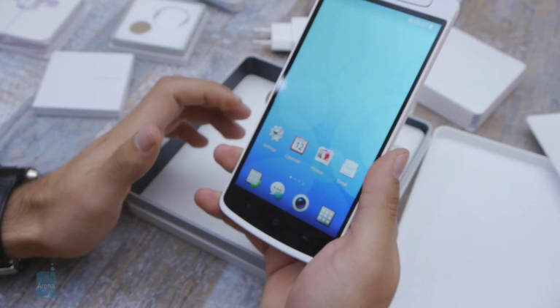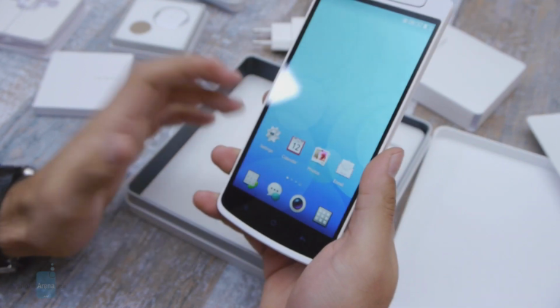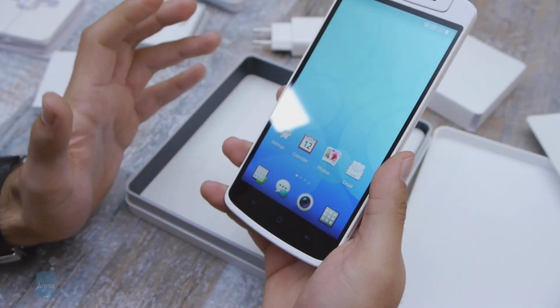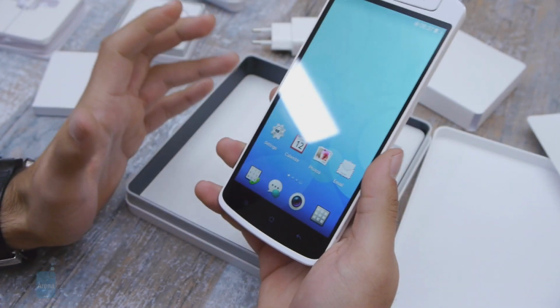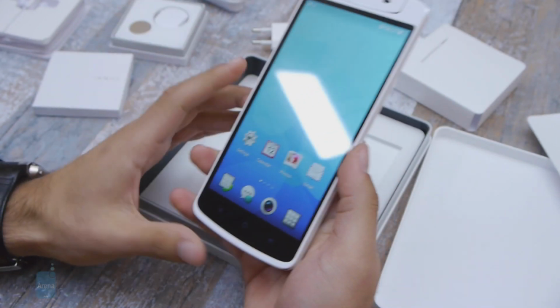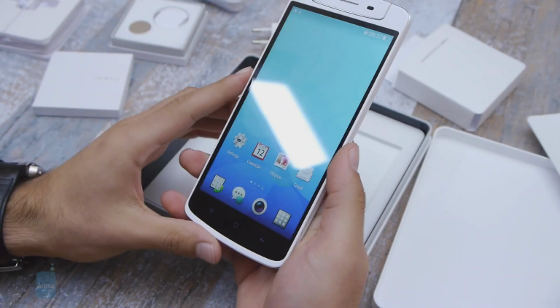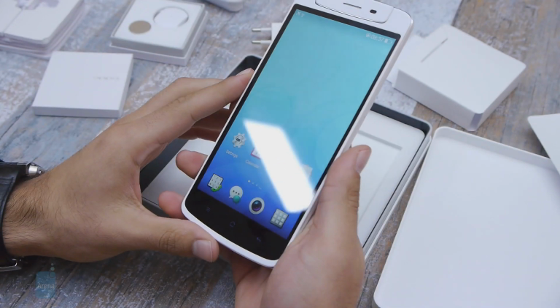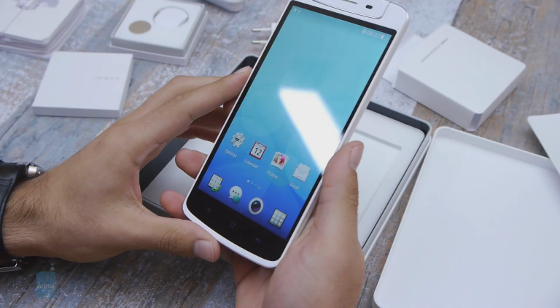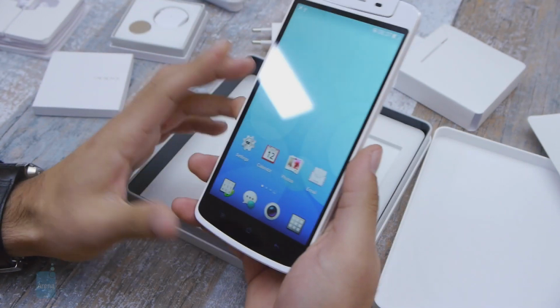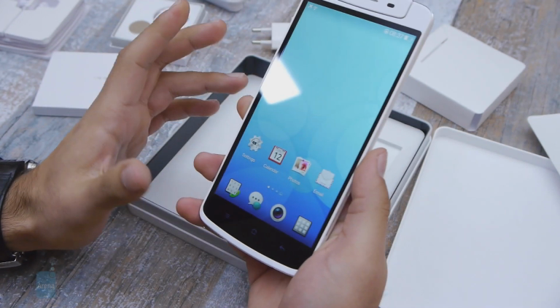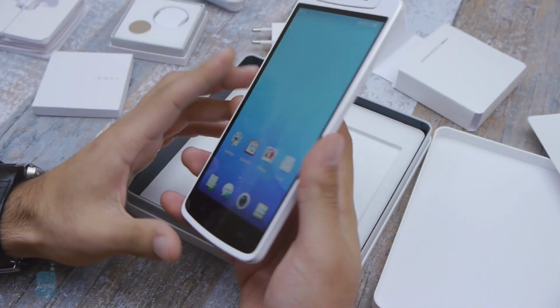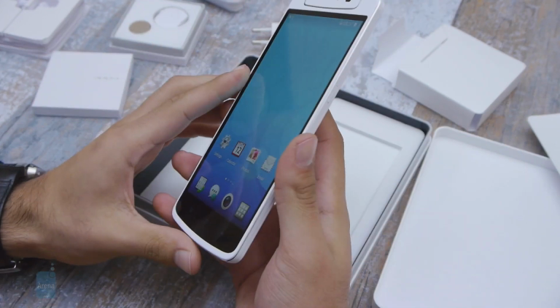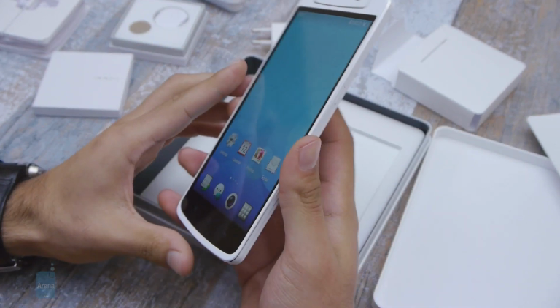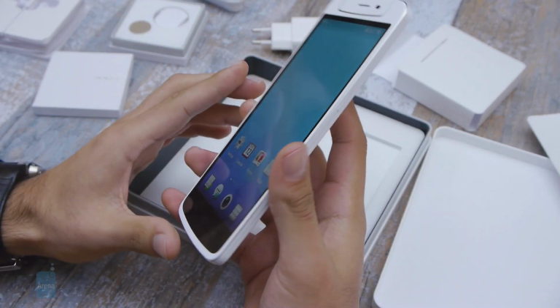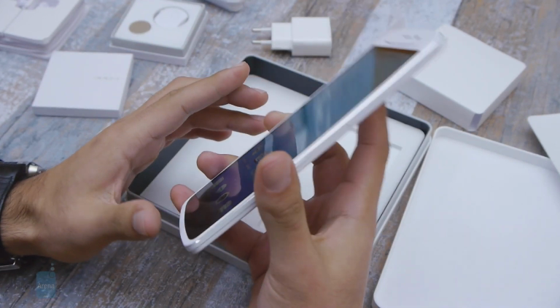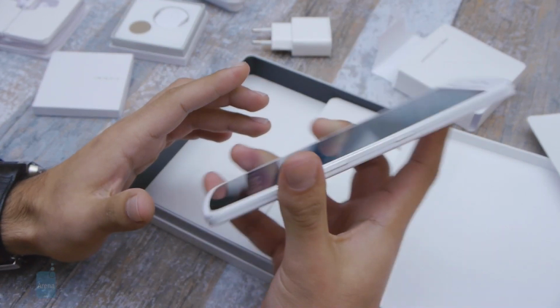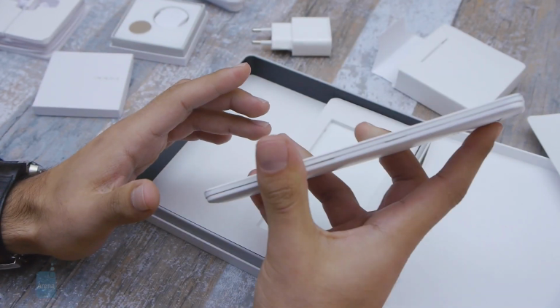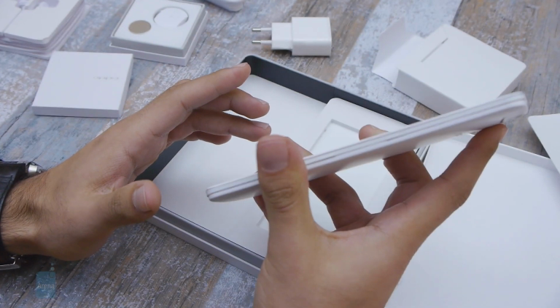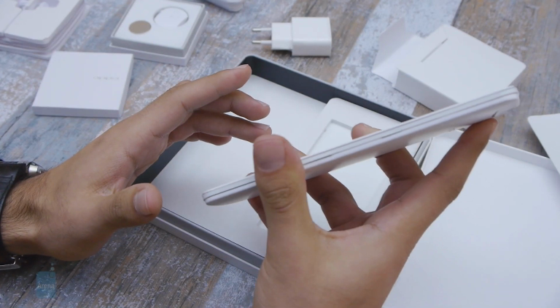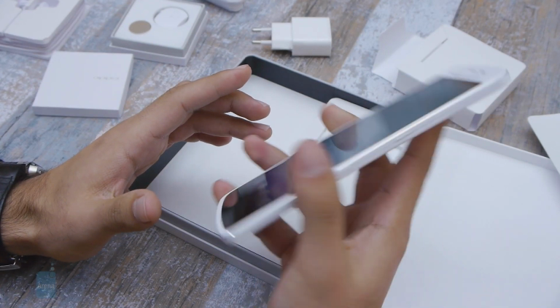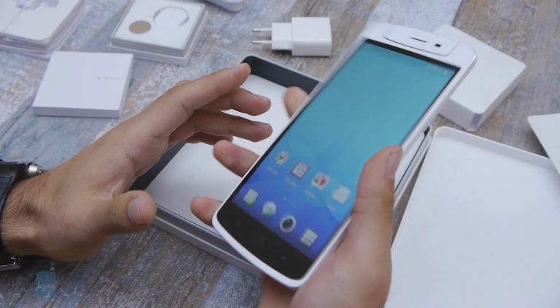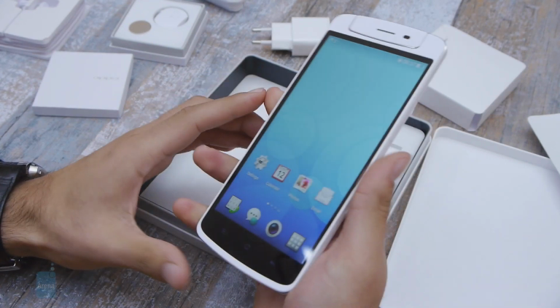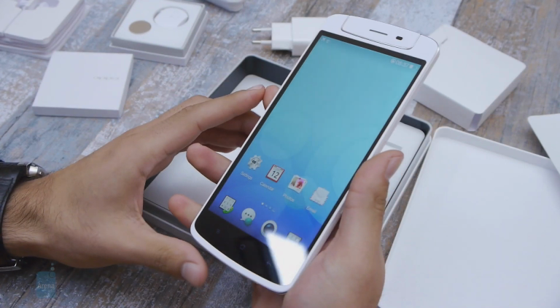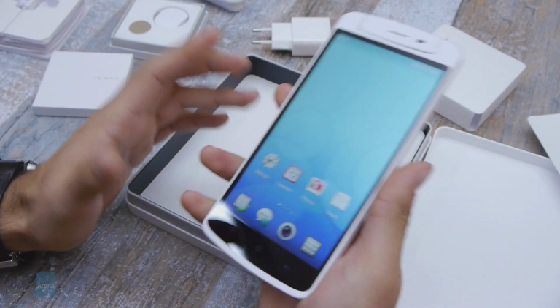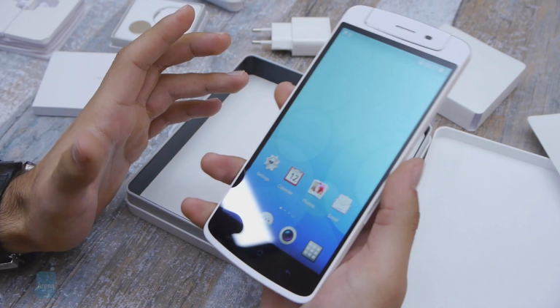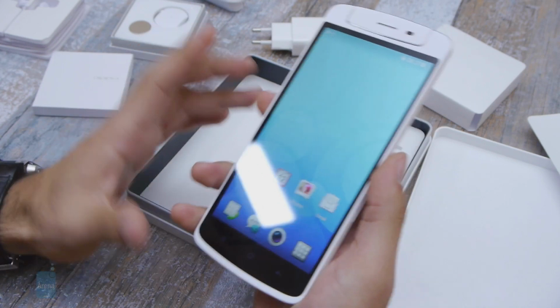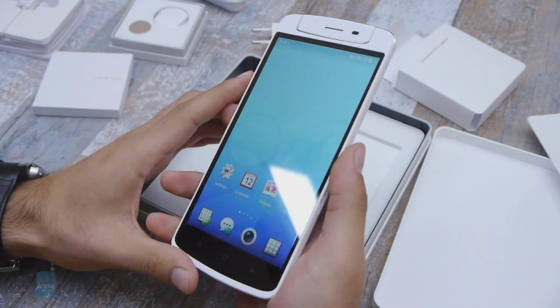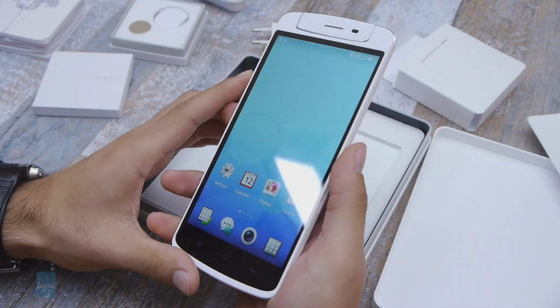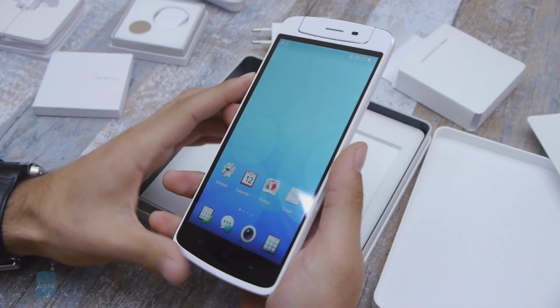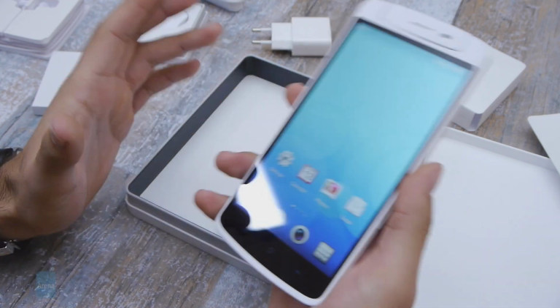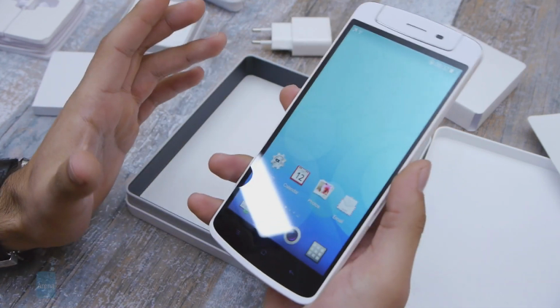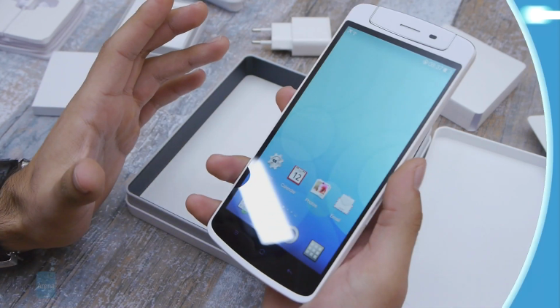And that's about it folks. Thank you for watching this unboxing of the Oppo N1. This was Chris with PhoneArena. Bye!